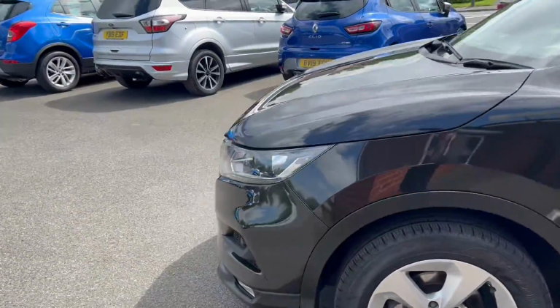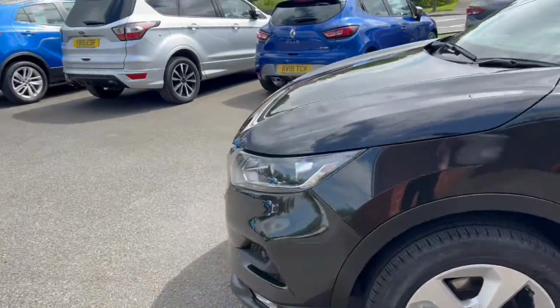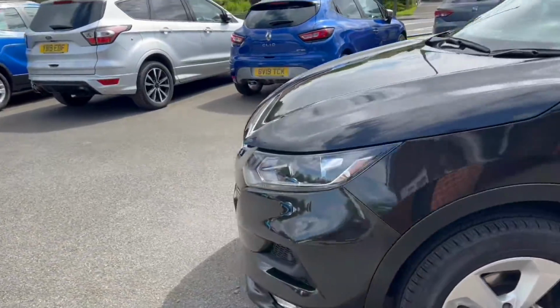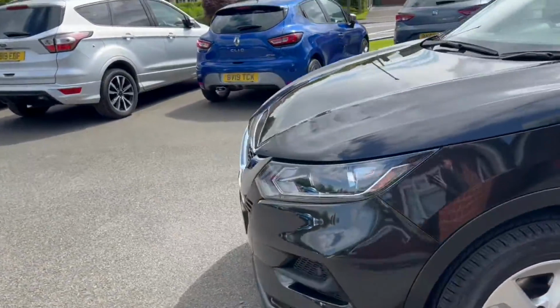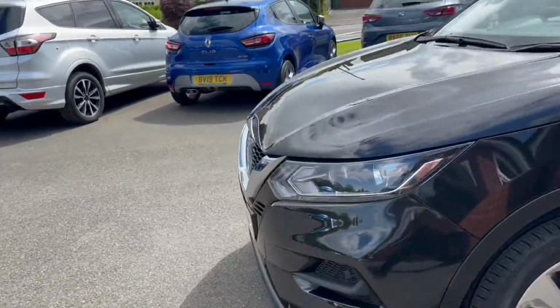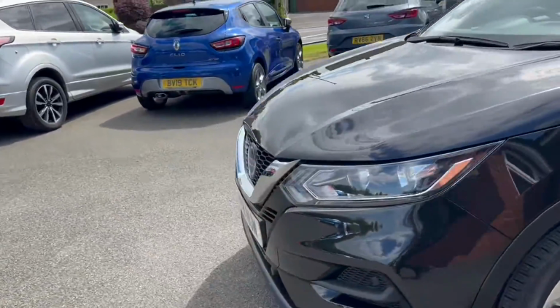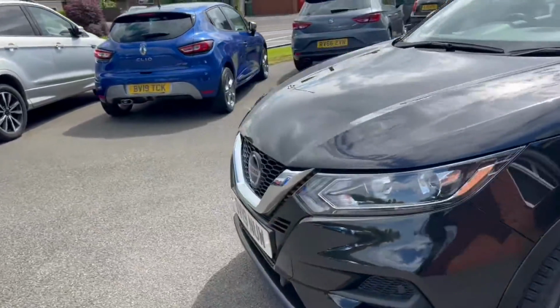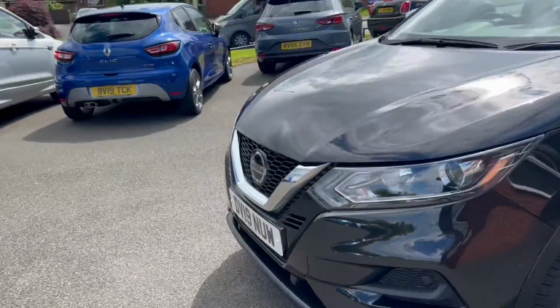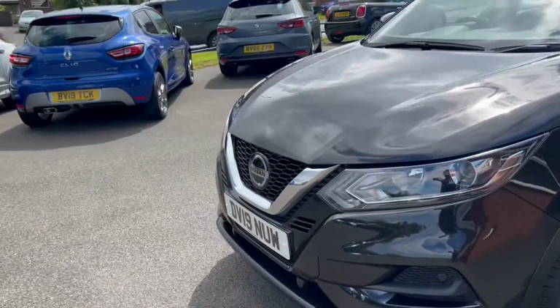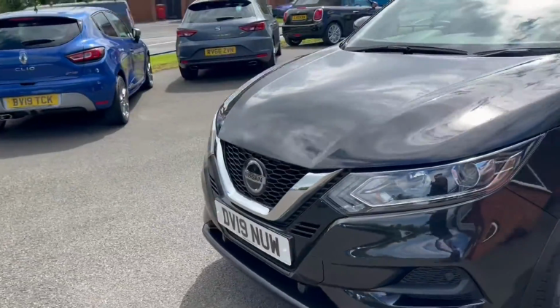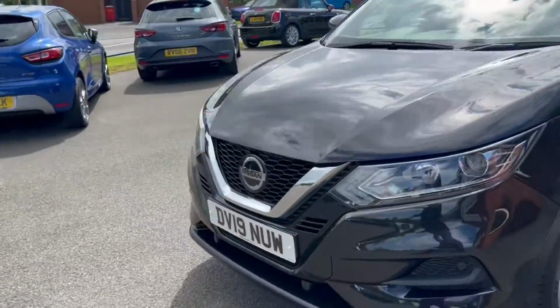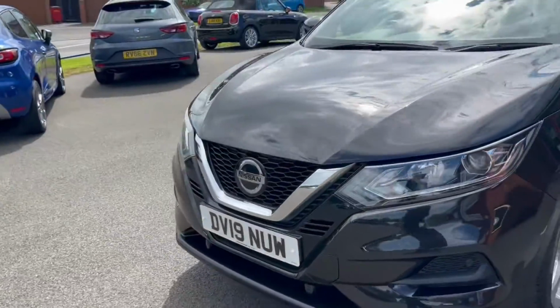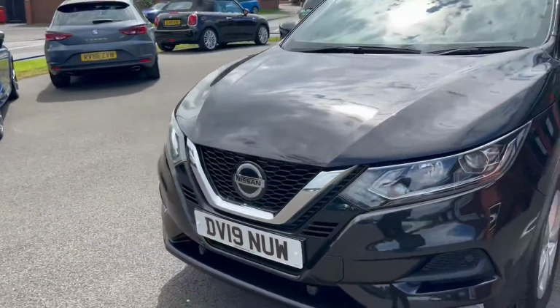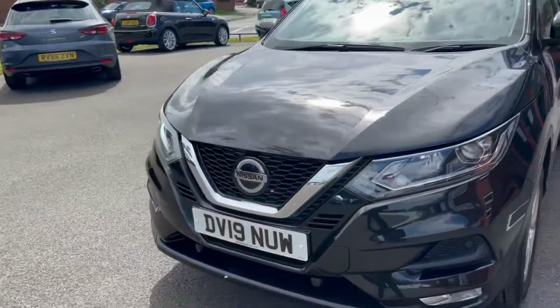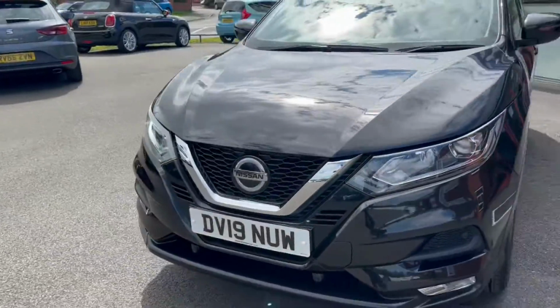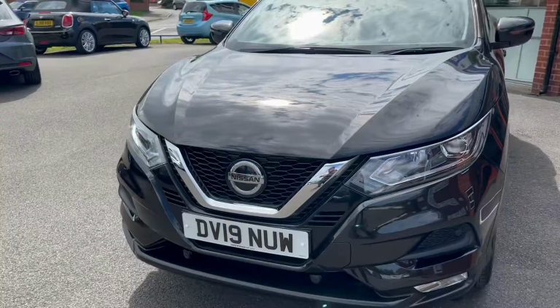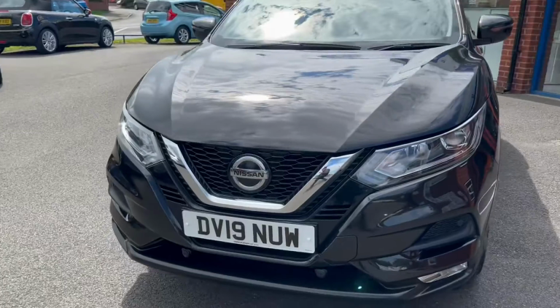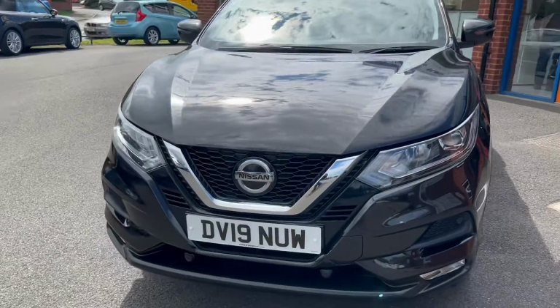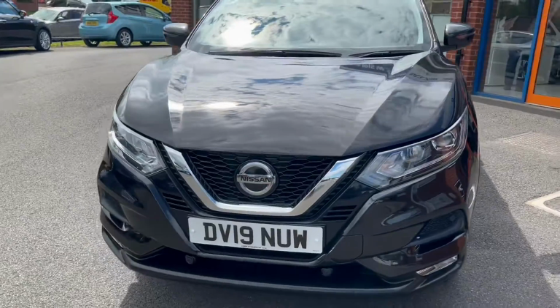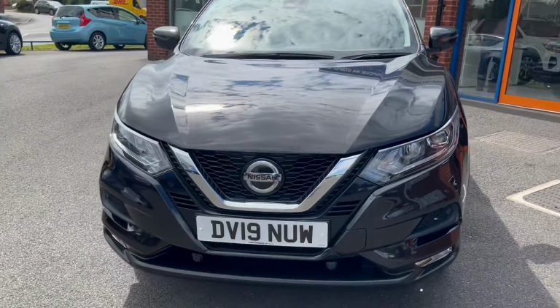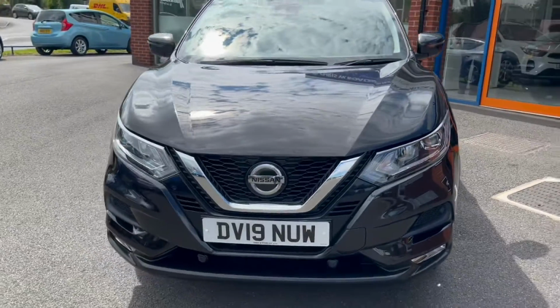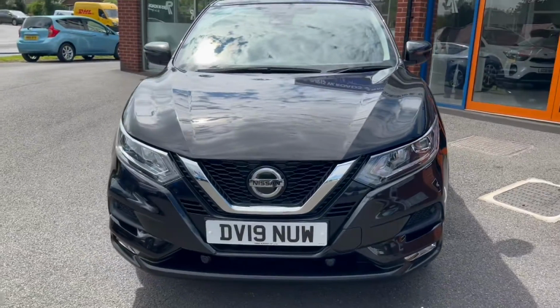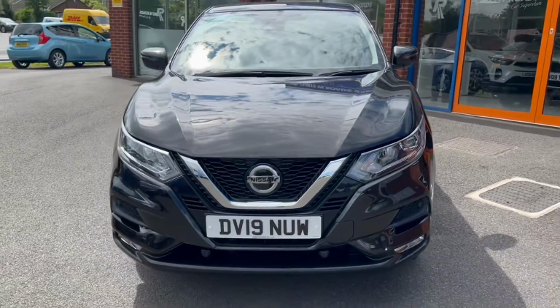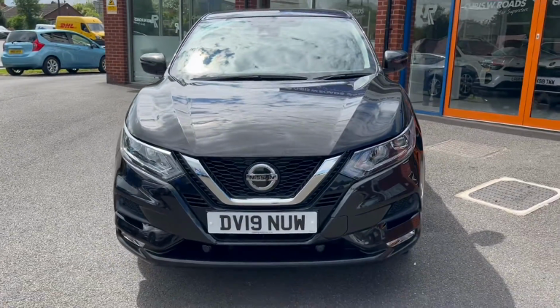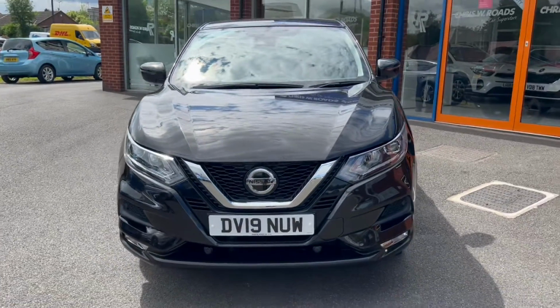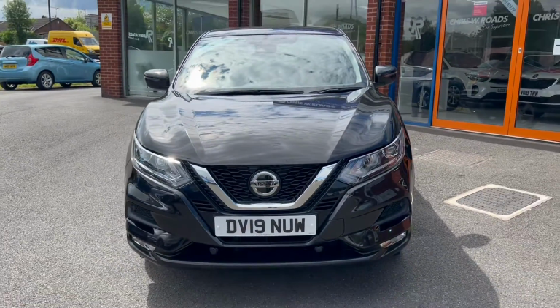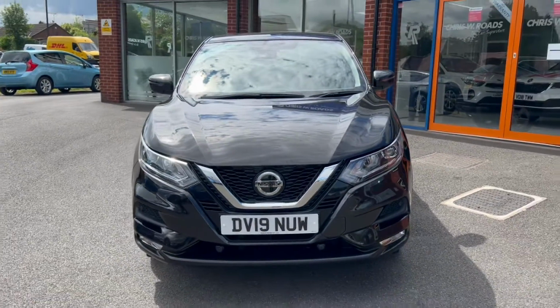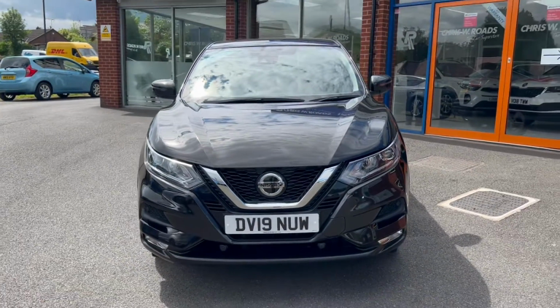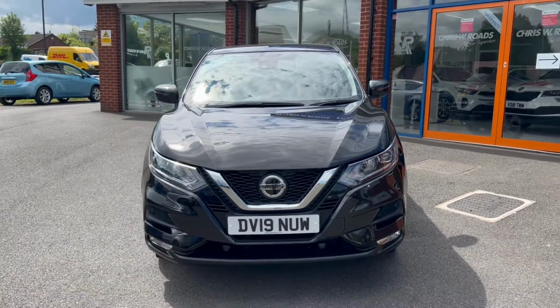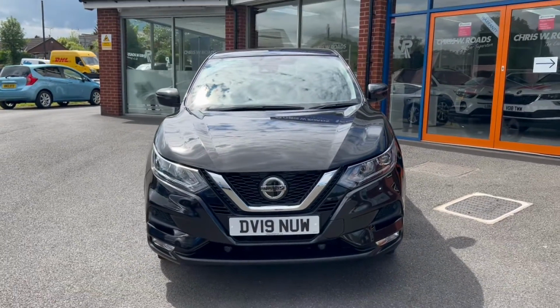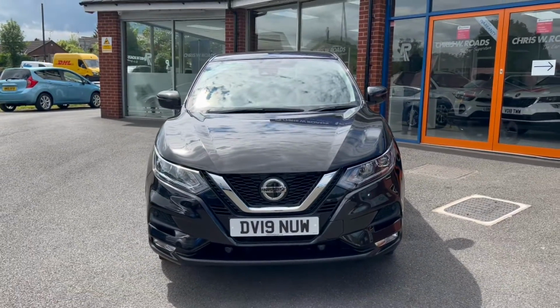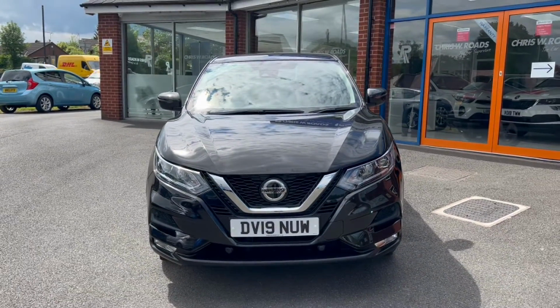We'll move around to the front for one final look at the vehicle, where you'll also get front parking sensors.